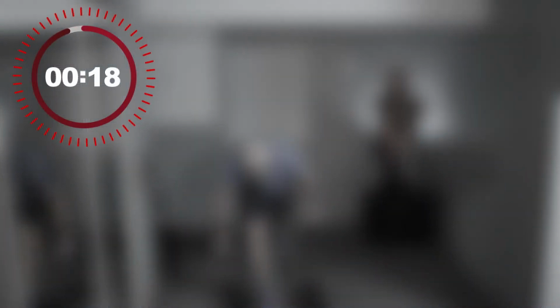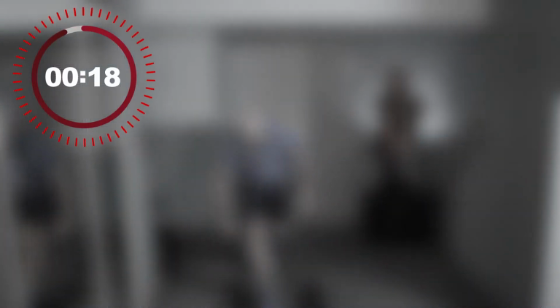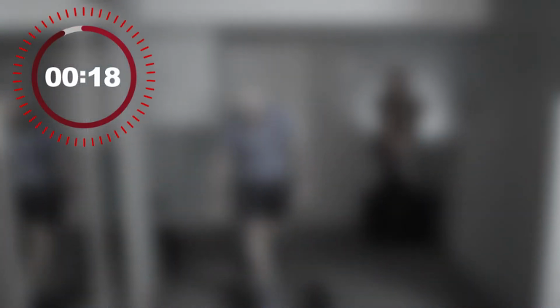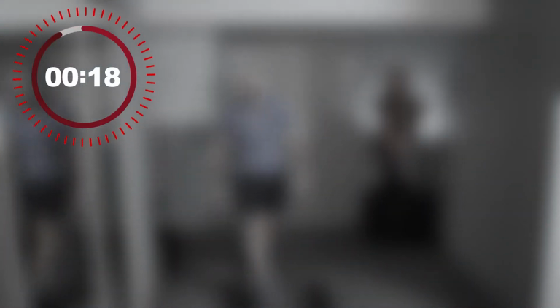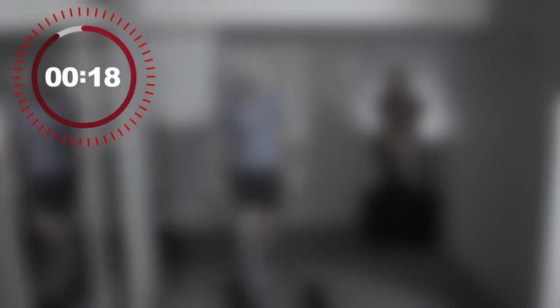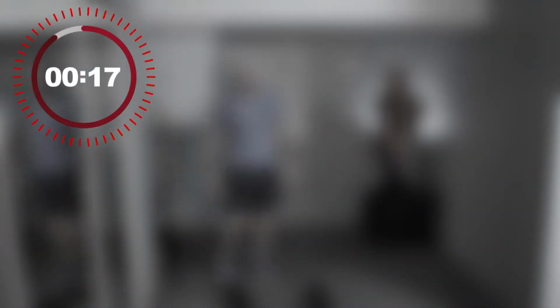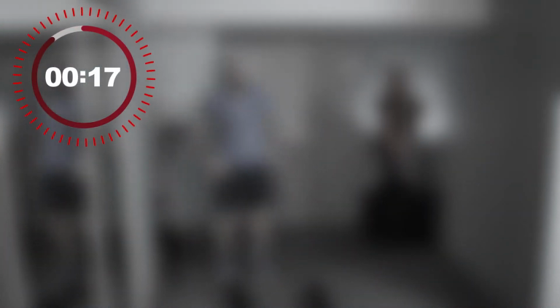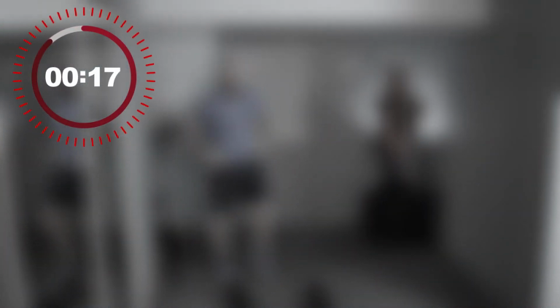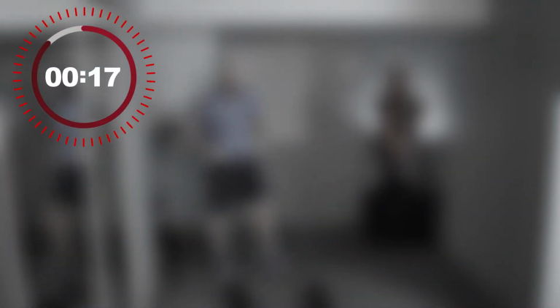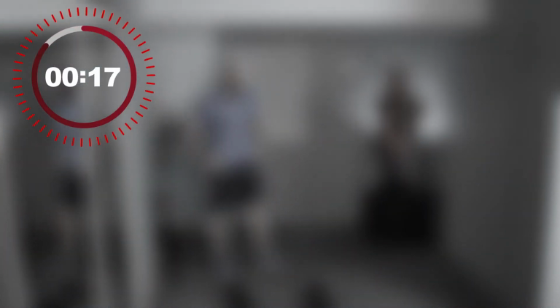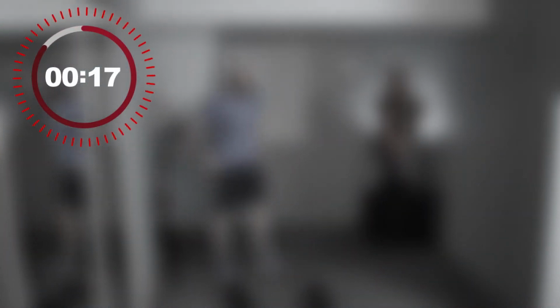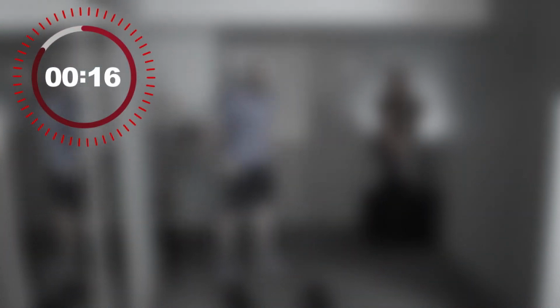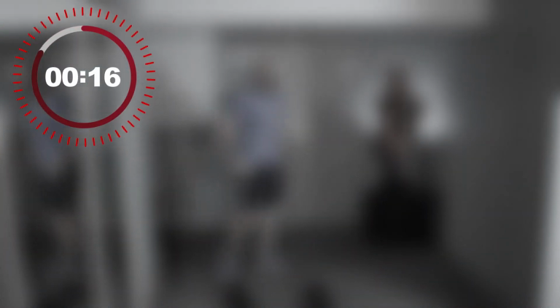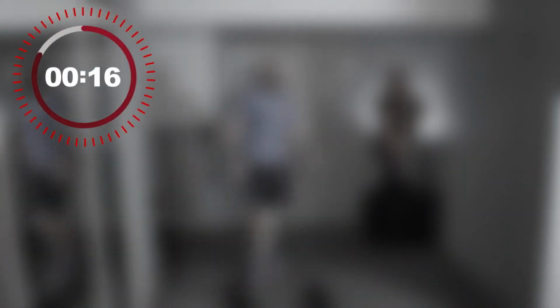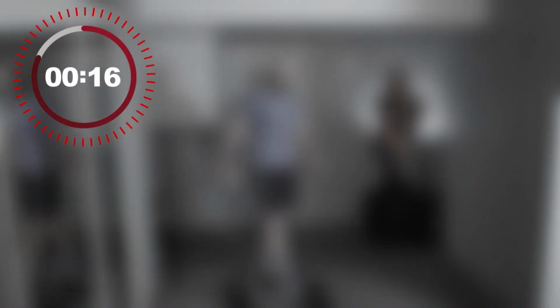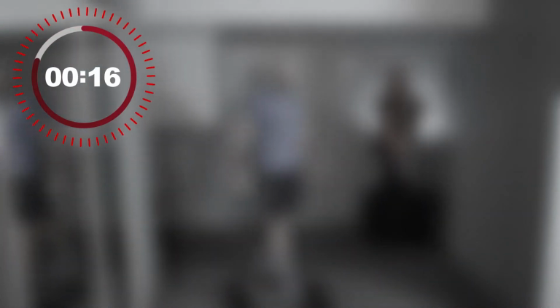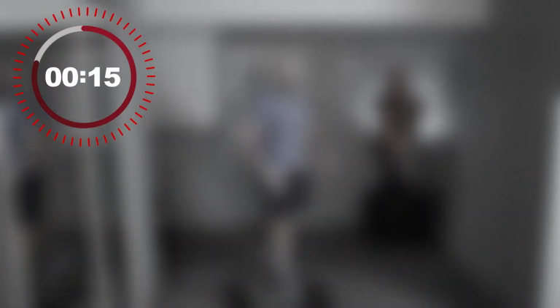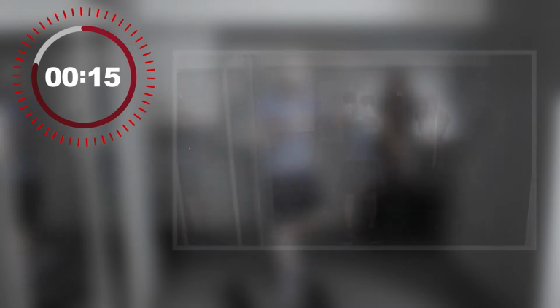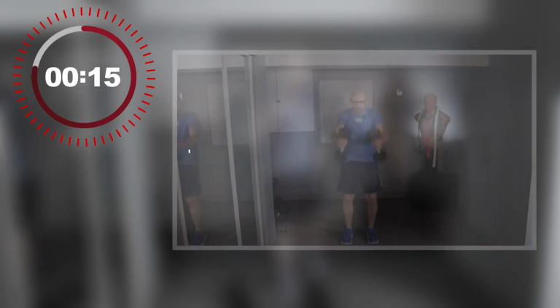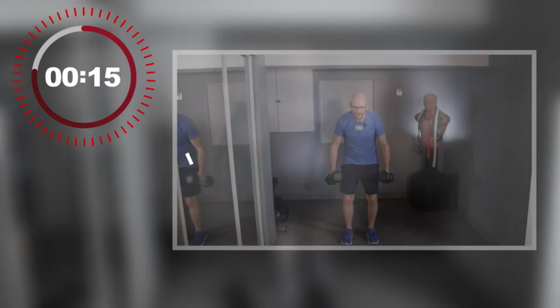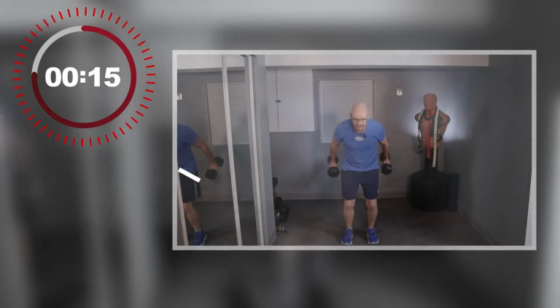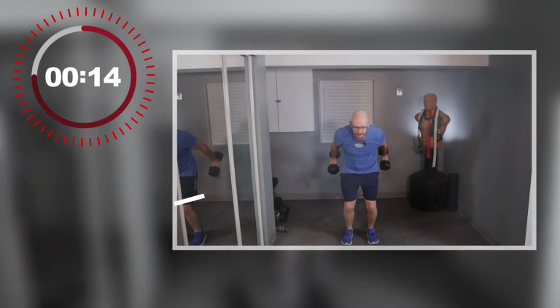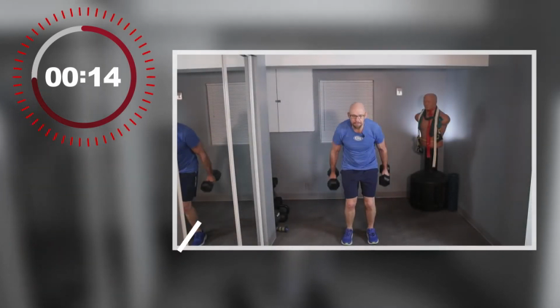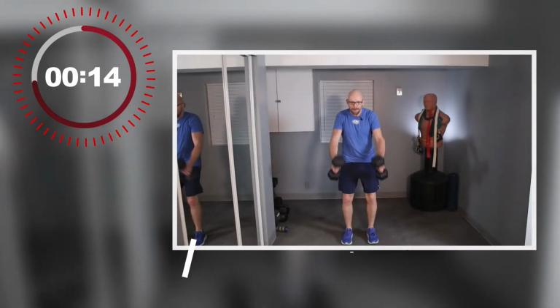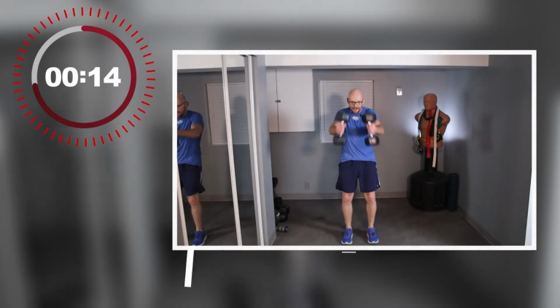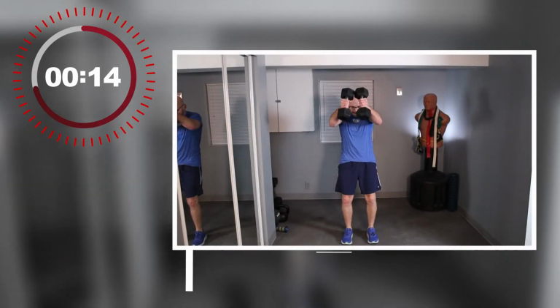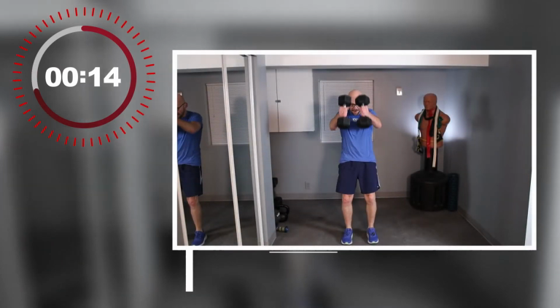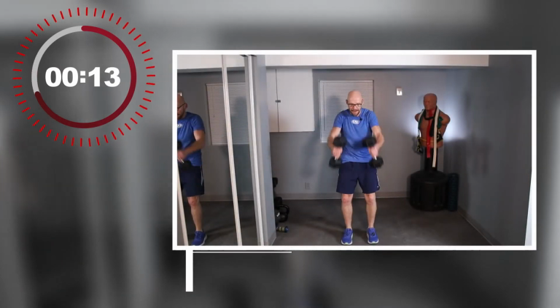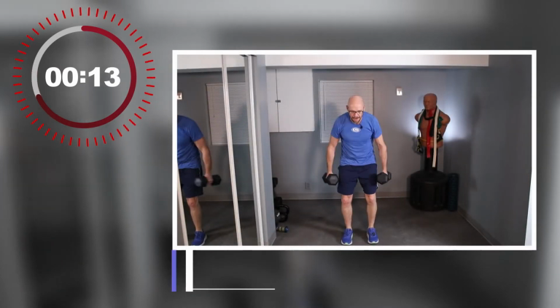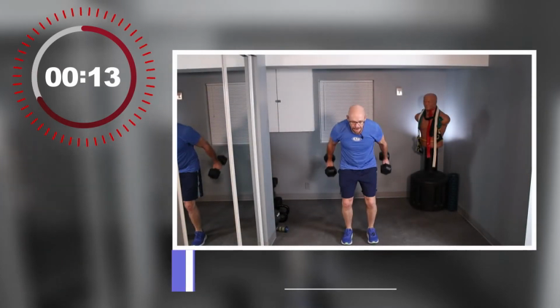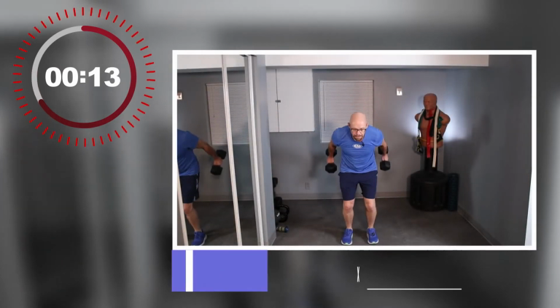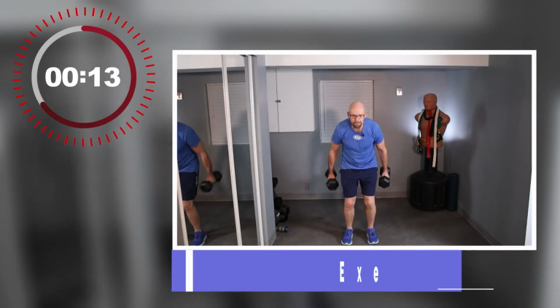Drop the weights, shake those arms out a little bit — they deserve it. From here we're going to skiers, swinging those dumbbells back and forth.